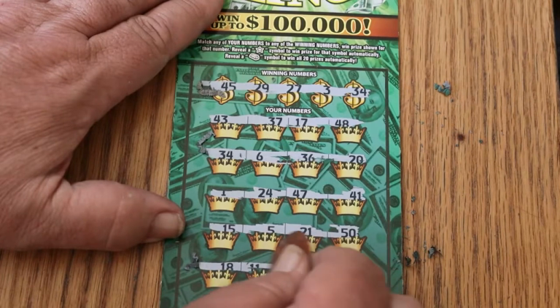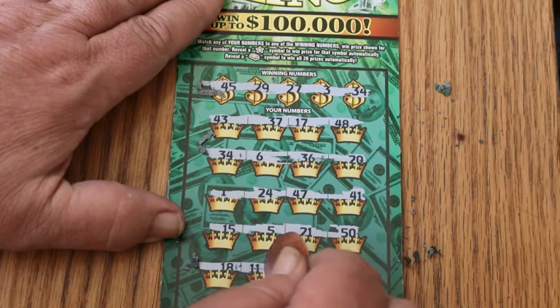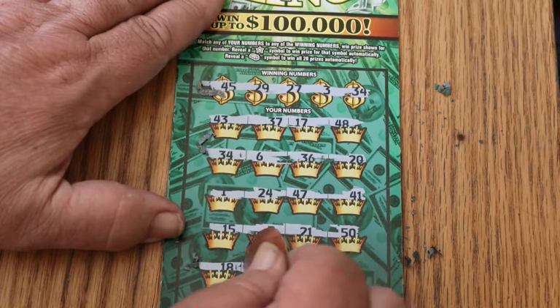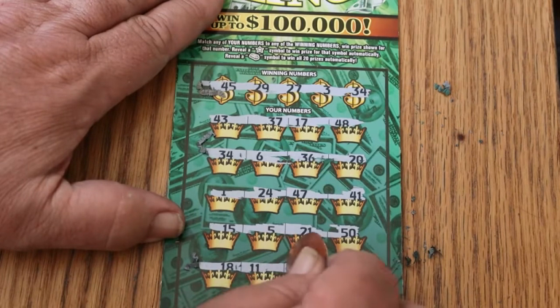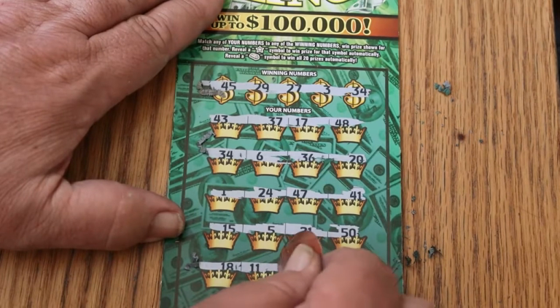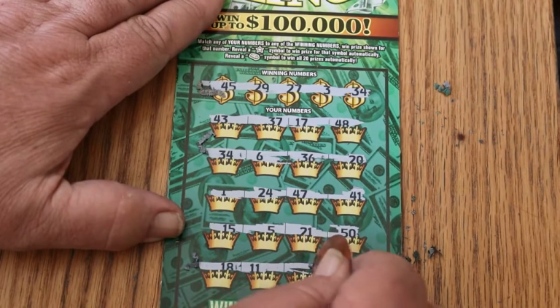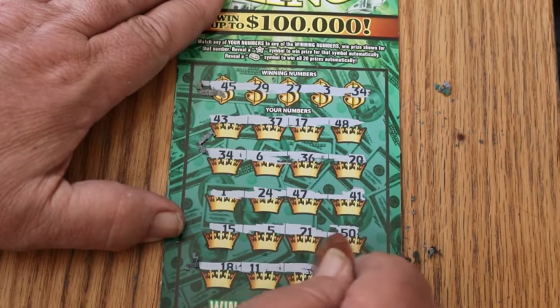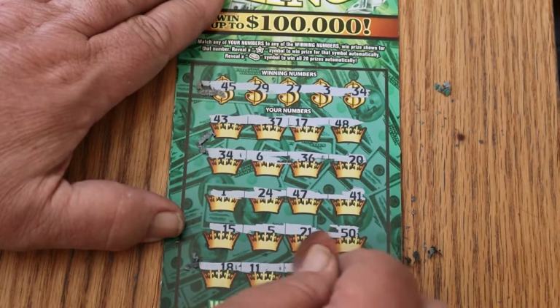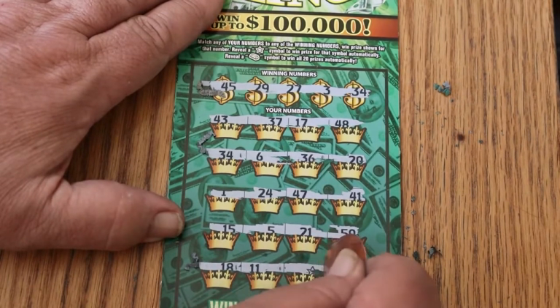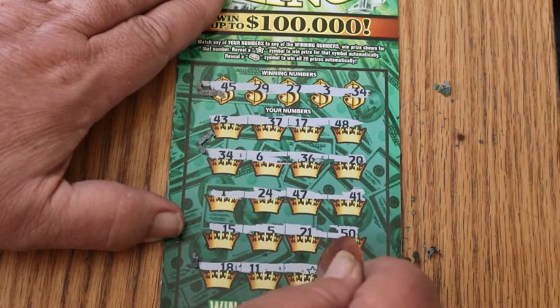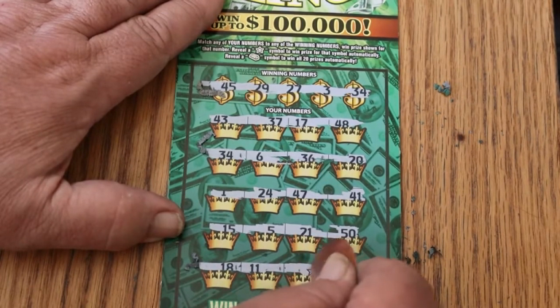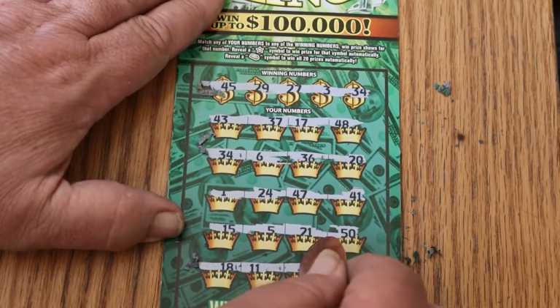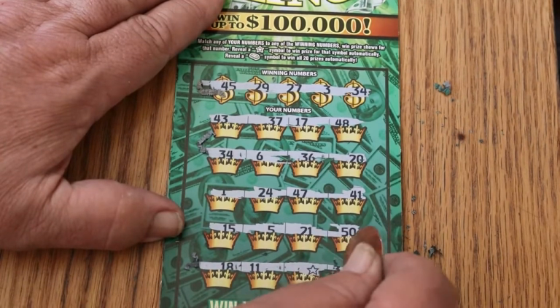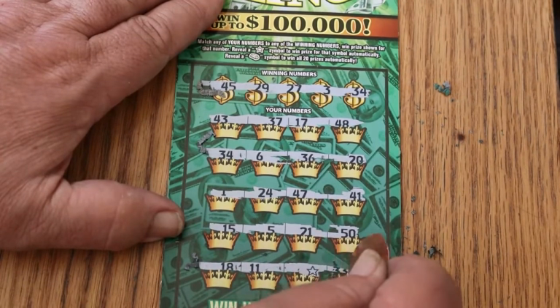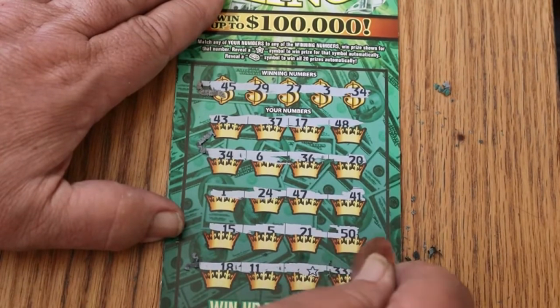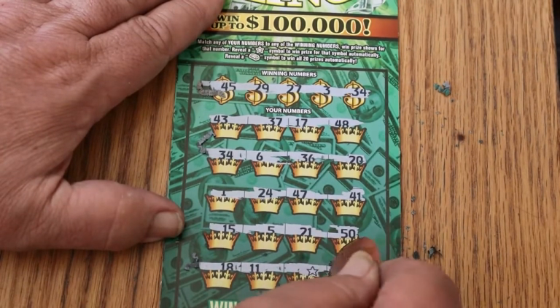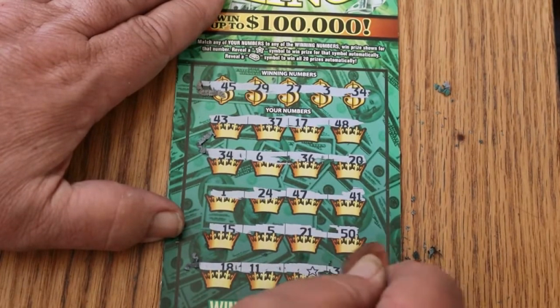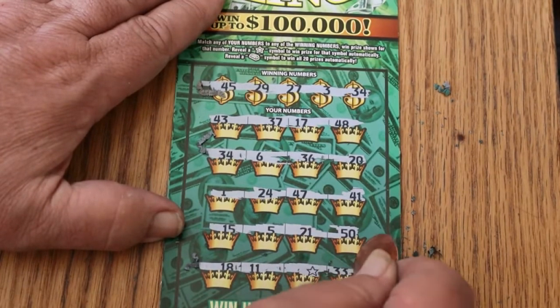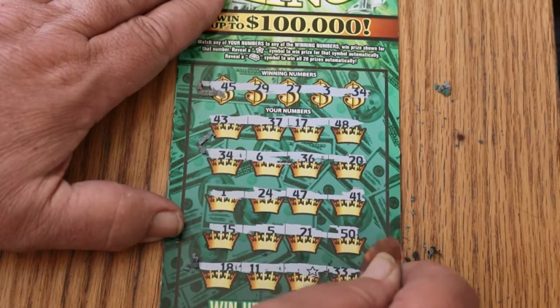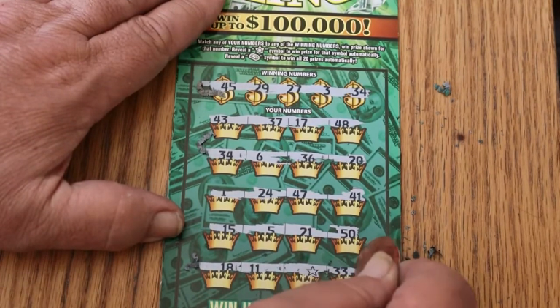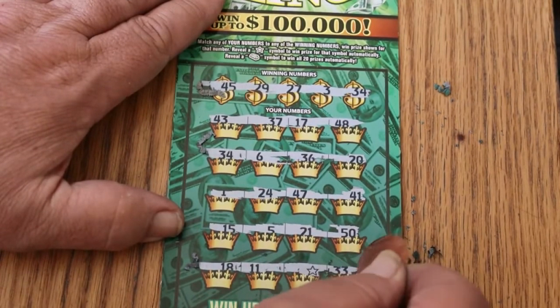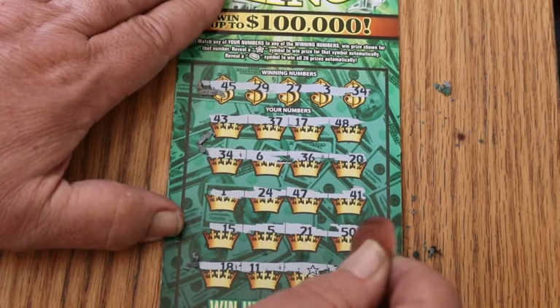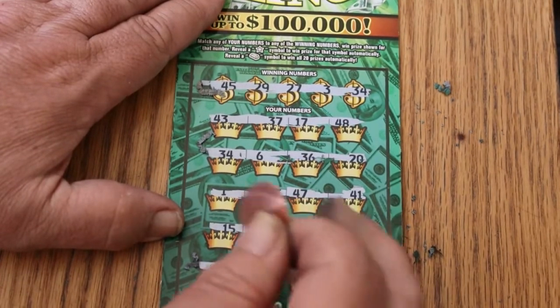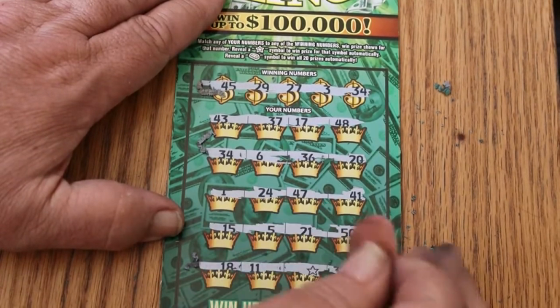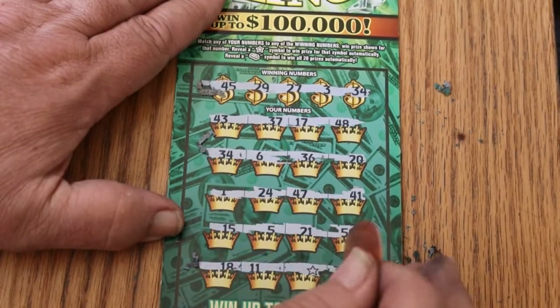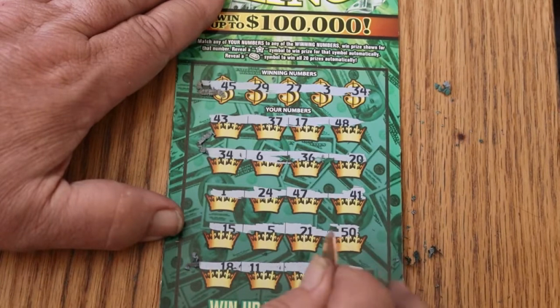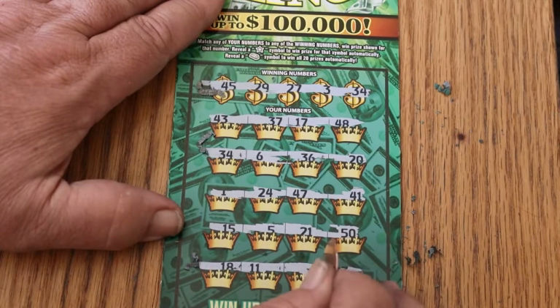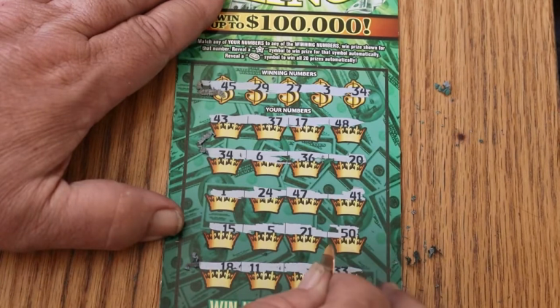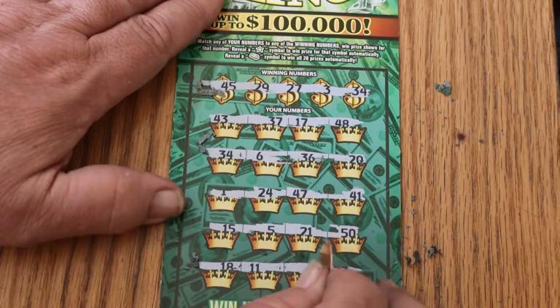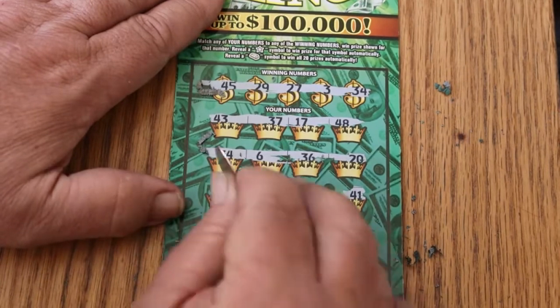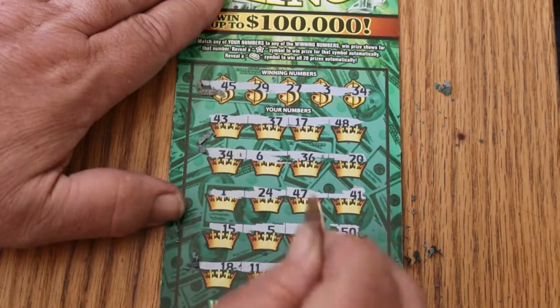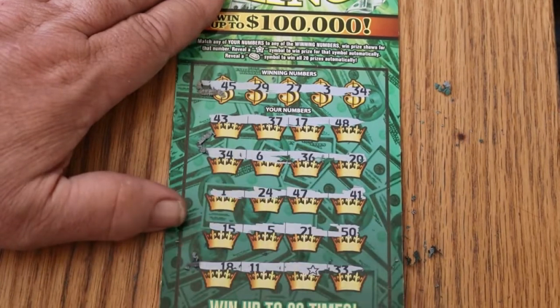18, 11, a star, and a 33. So we have the star and the 34.